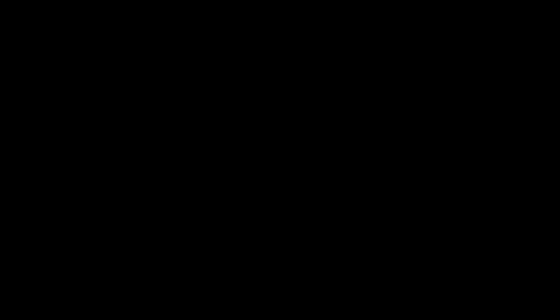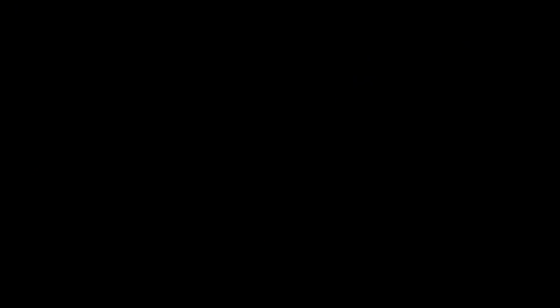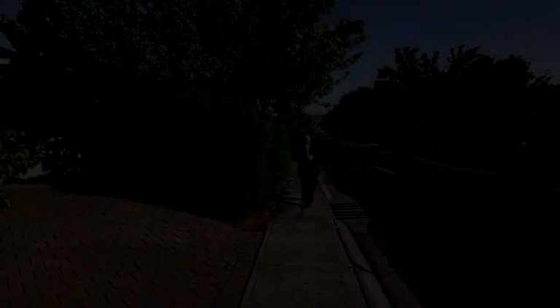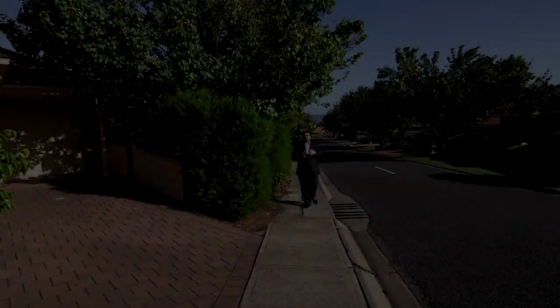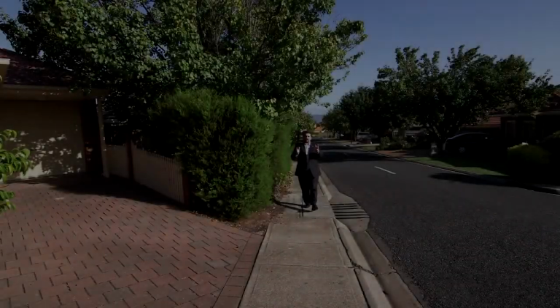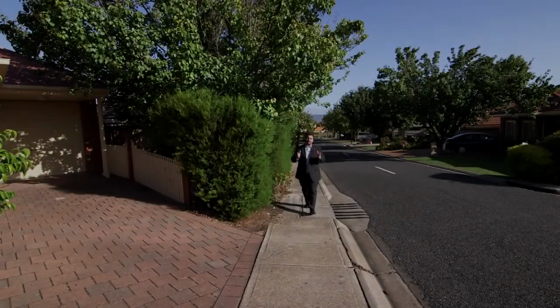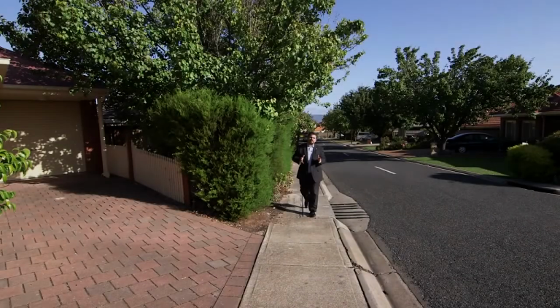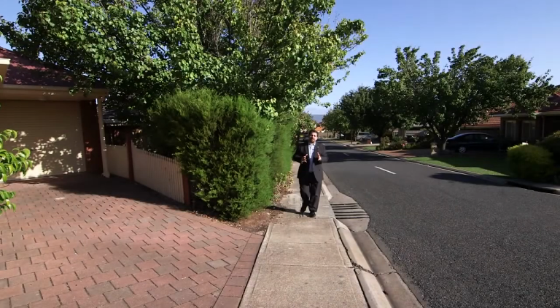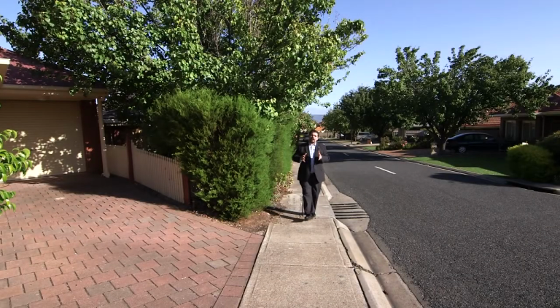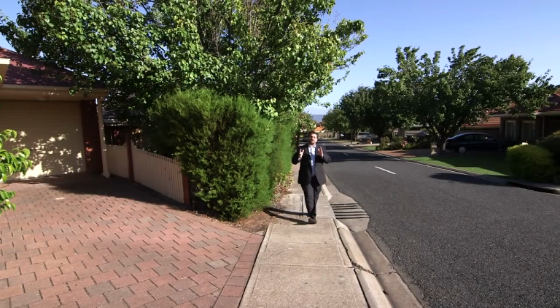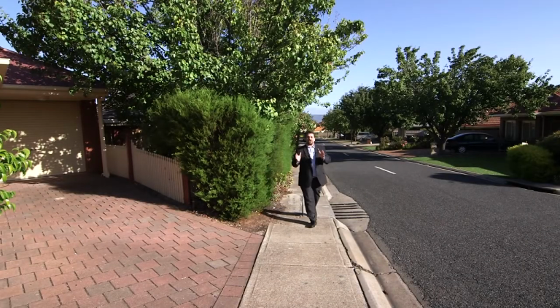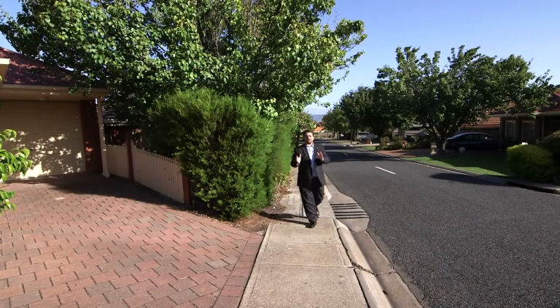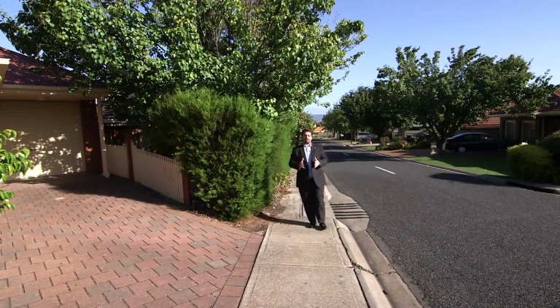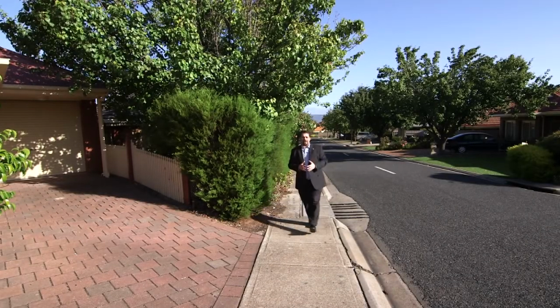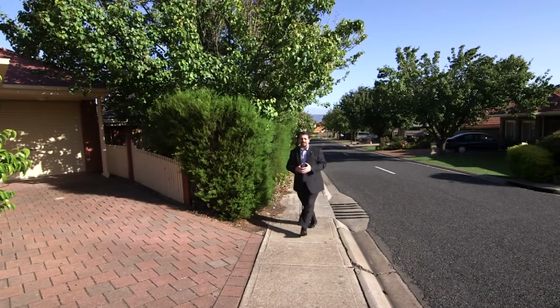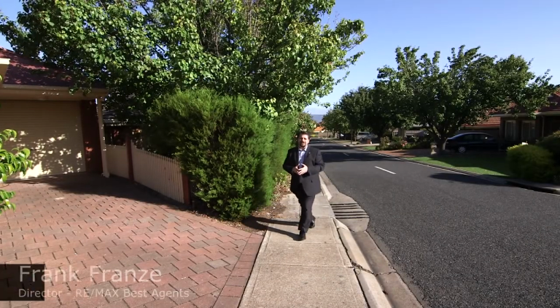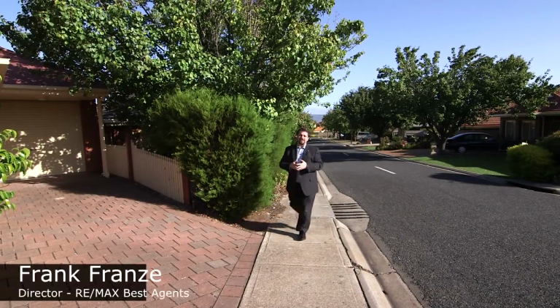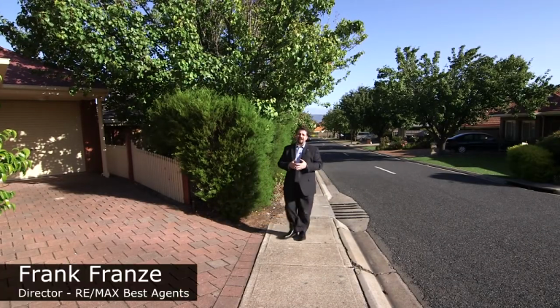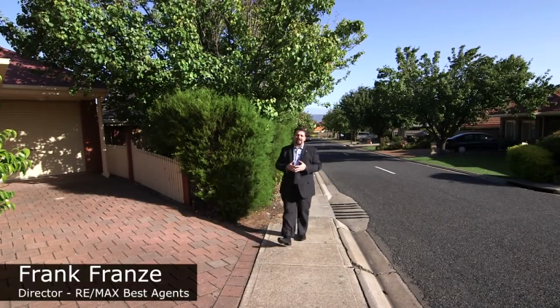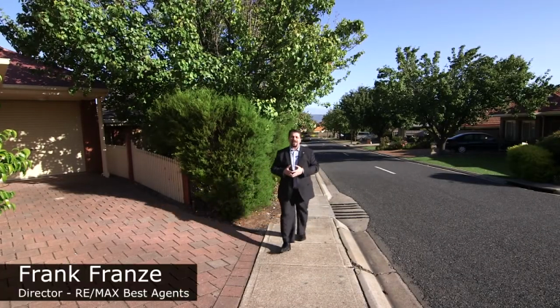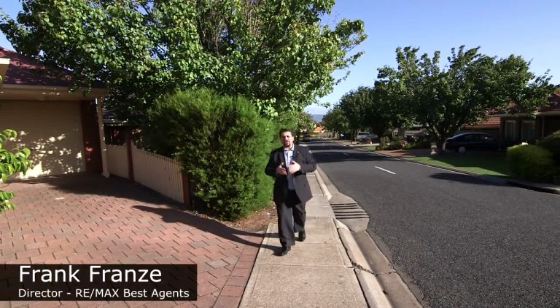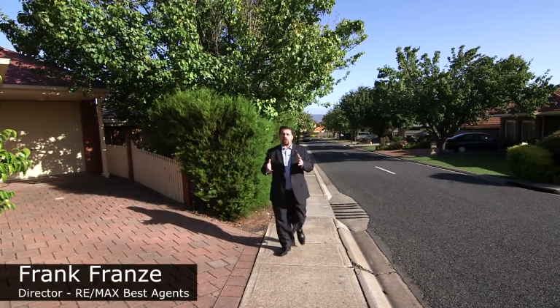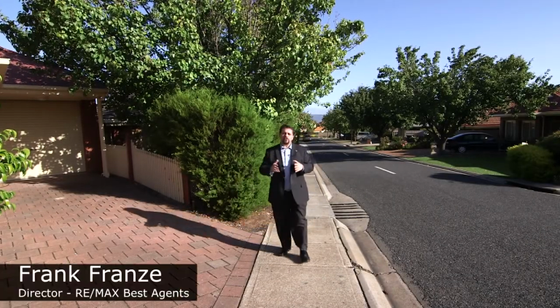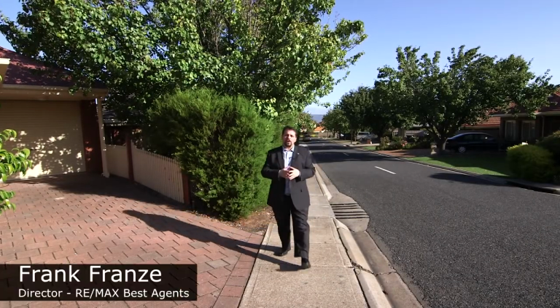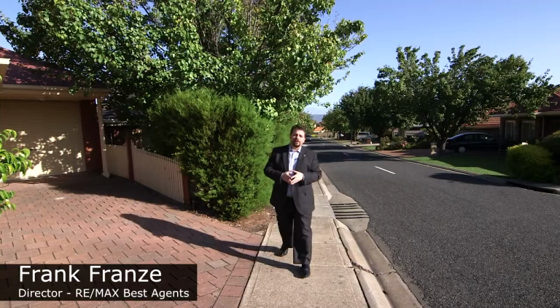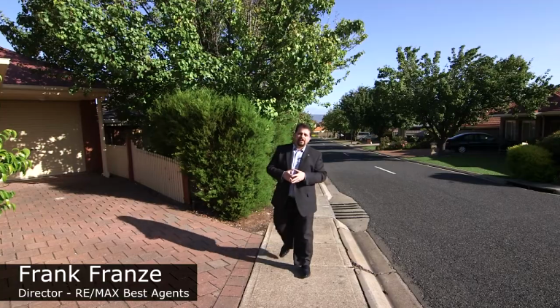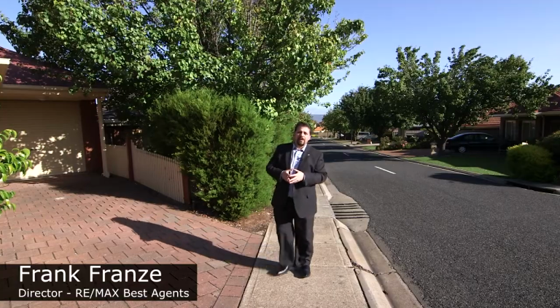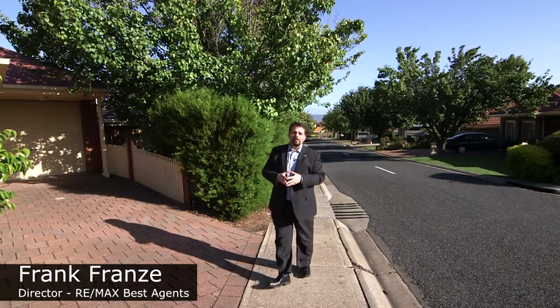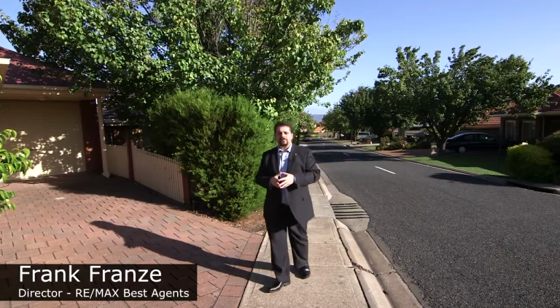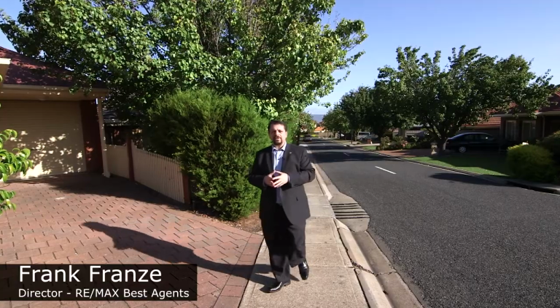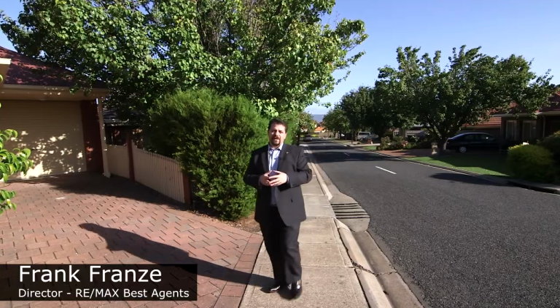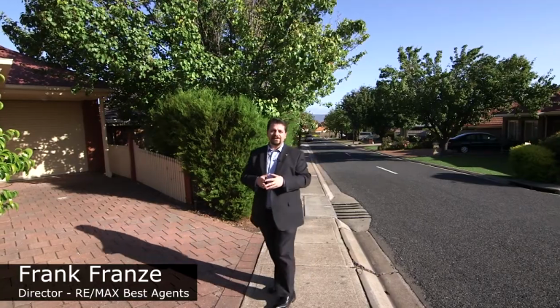Hi, Frank here from Remax. I'm excited to show you my latest listing here in Golden Grove. Come on, let's take a look.